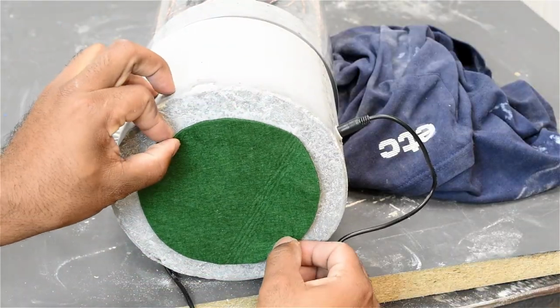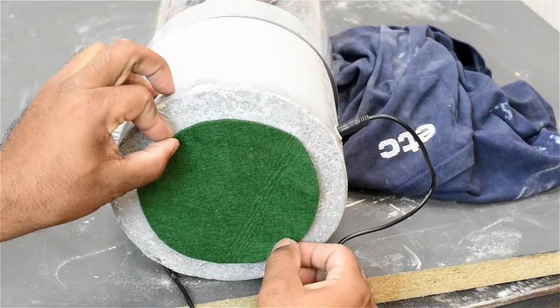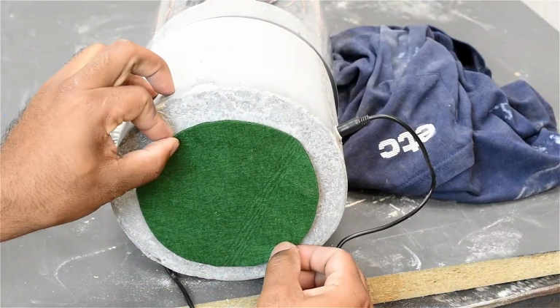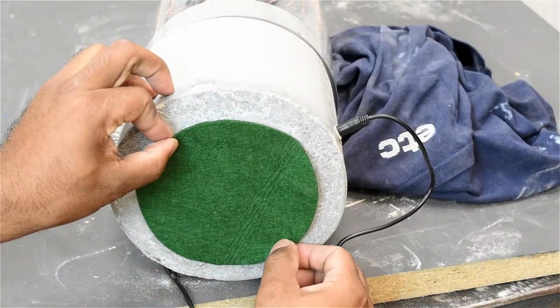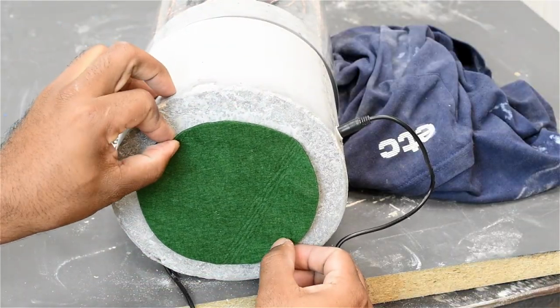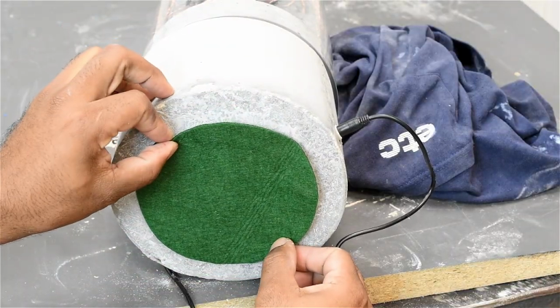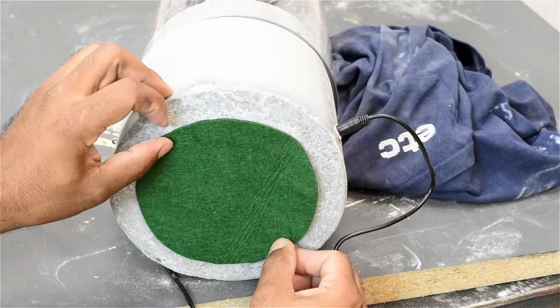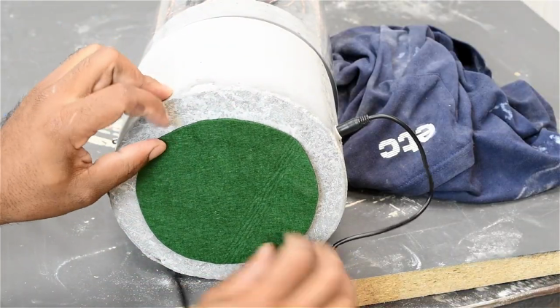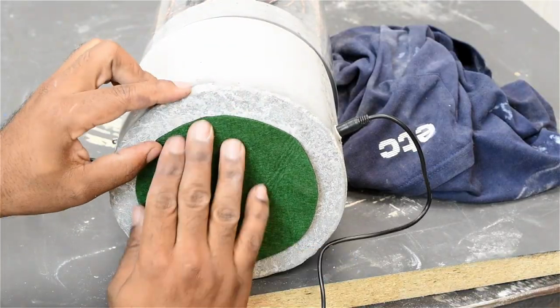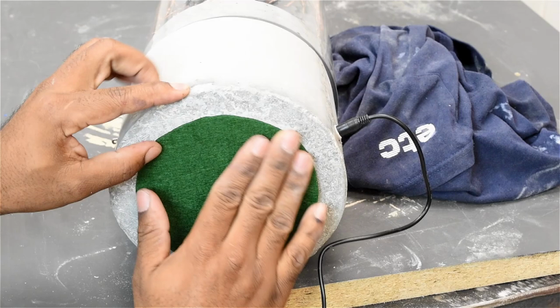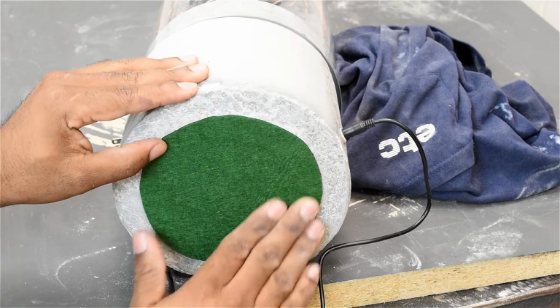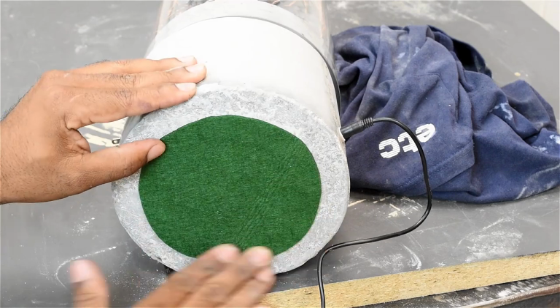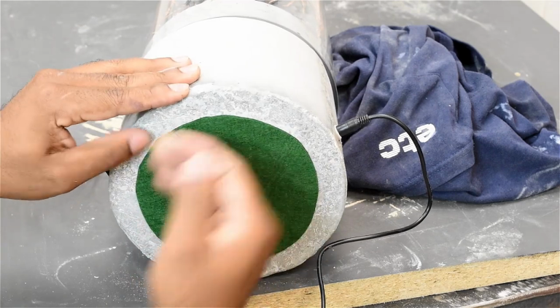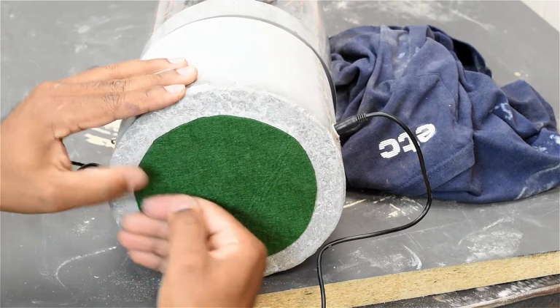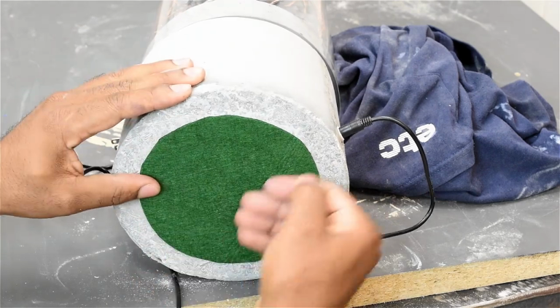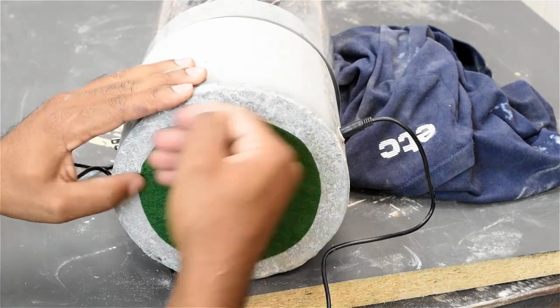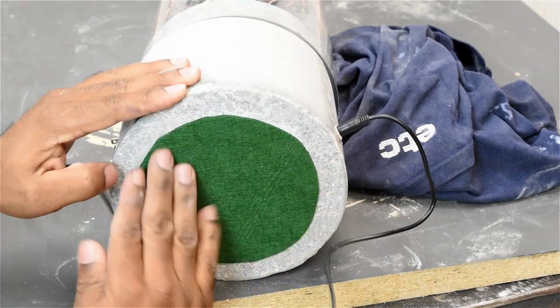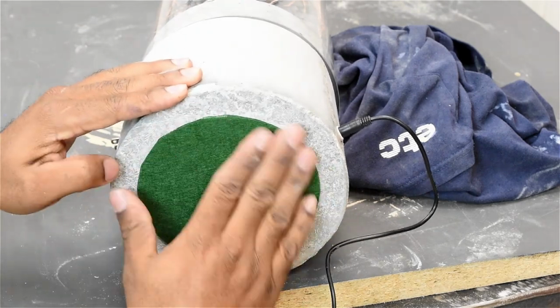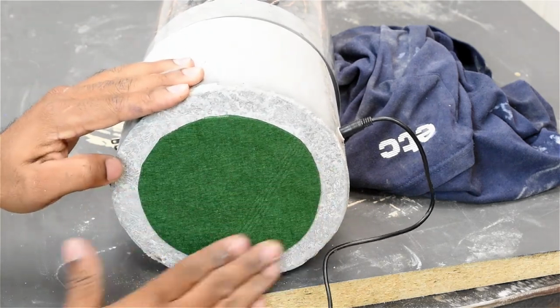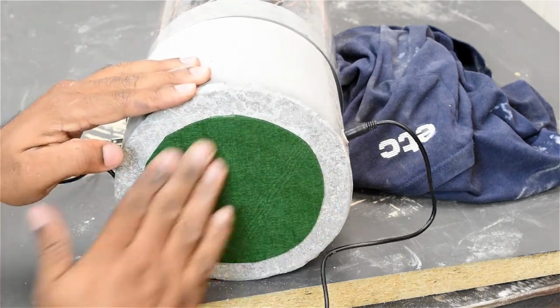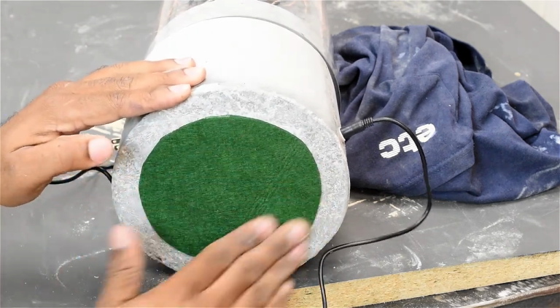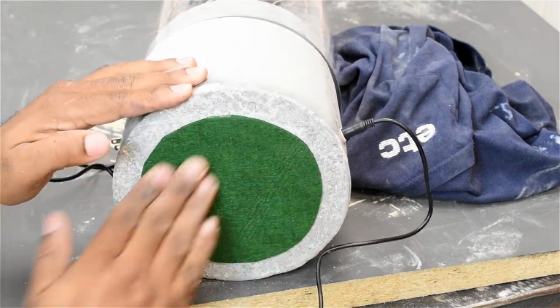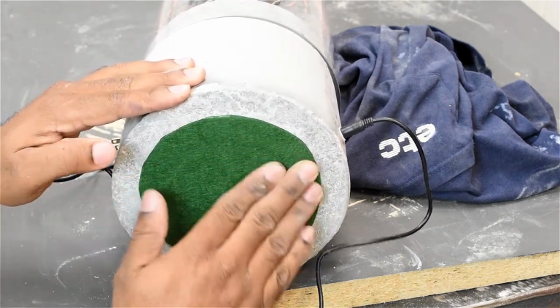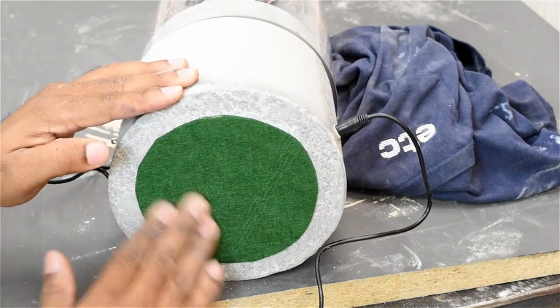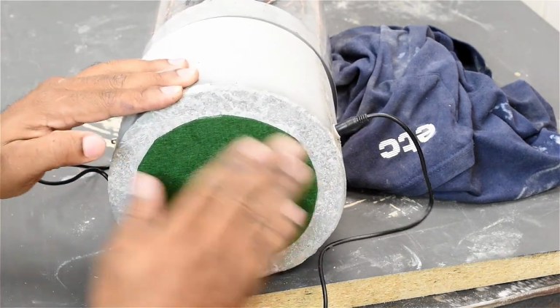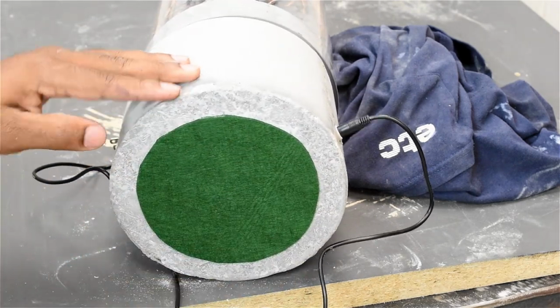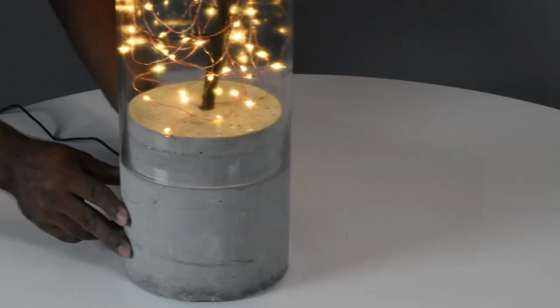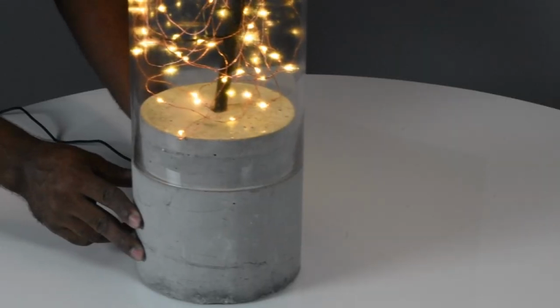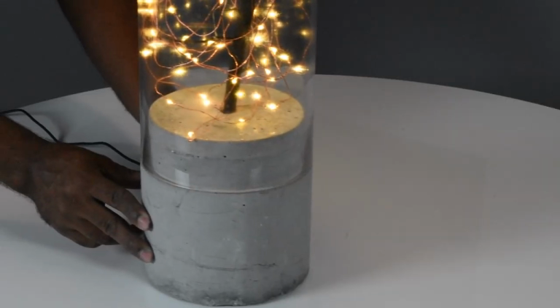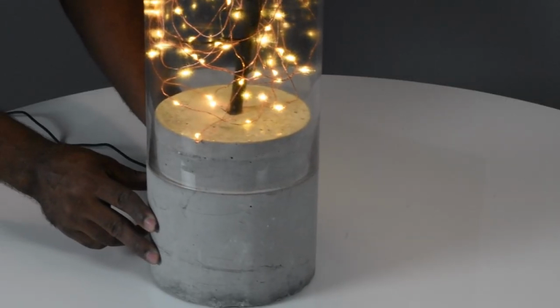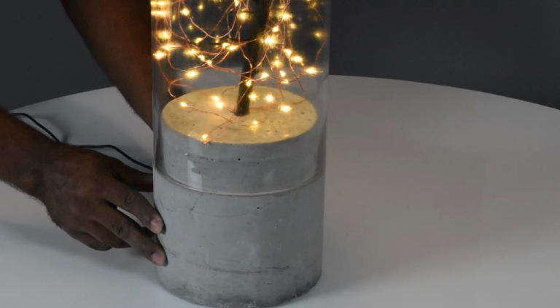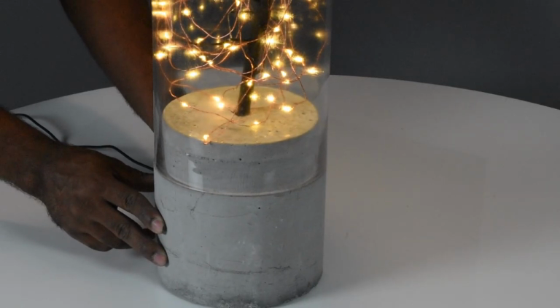And we're back to the video. The felt pad I had was not big enough to cover the entire bottom, so I just cut a circle and placed that in the center.